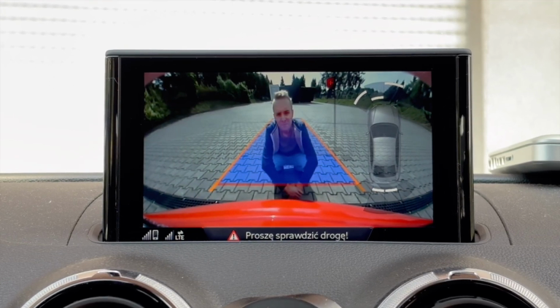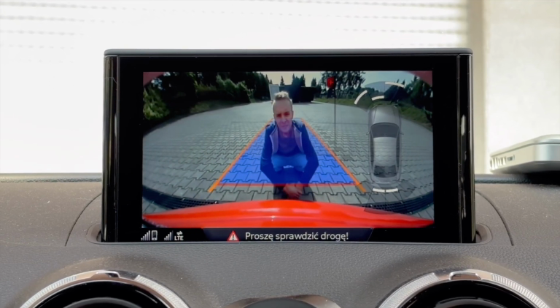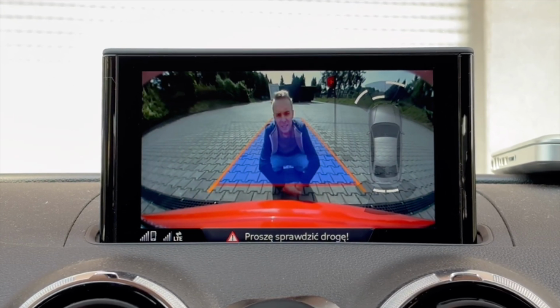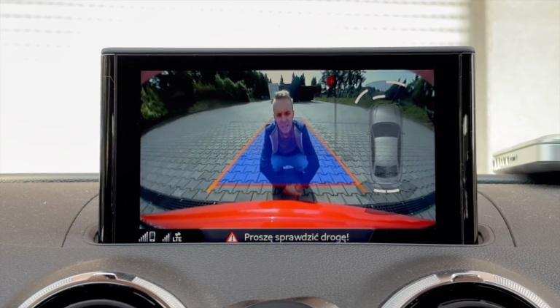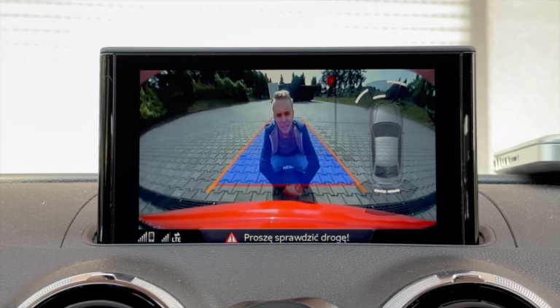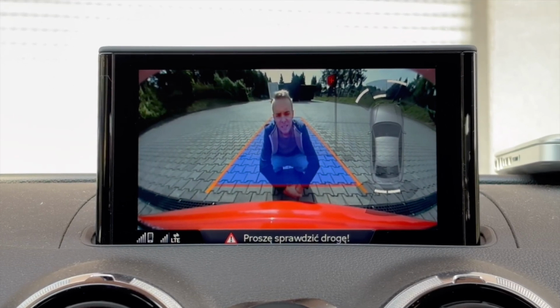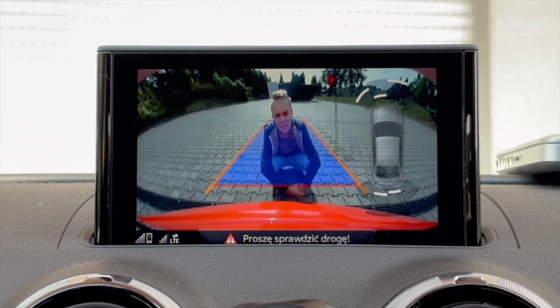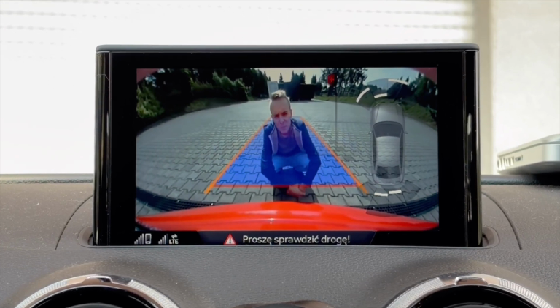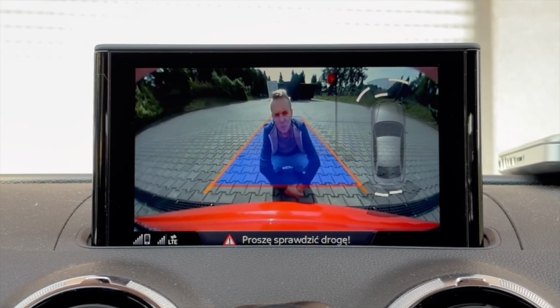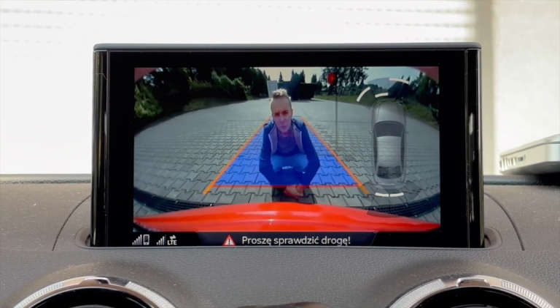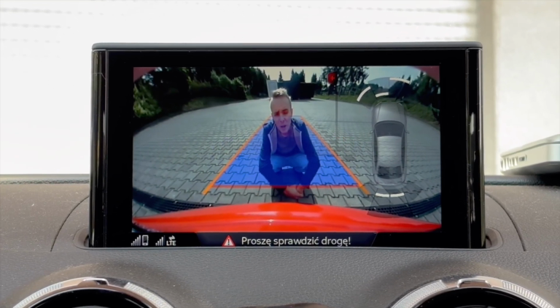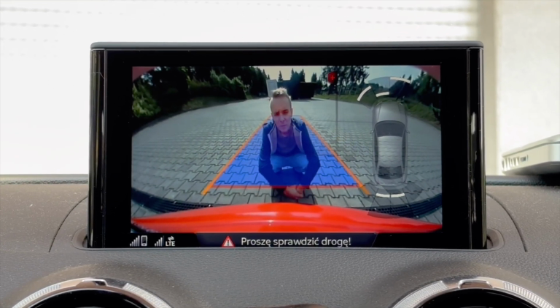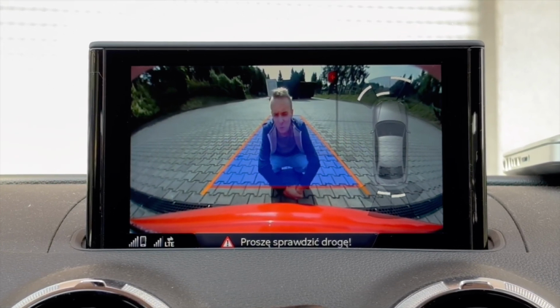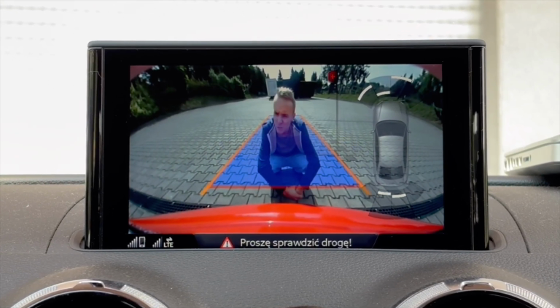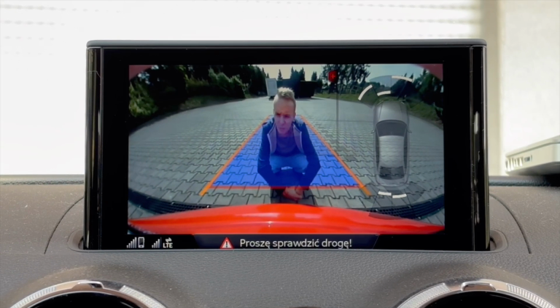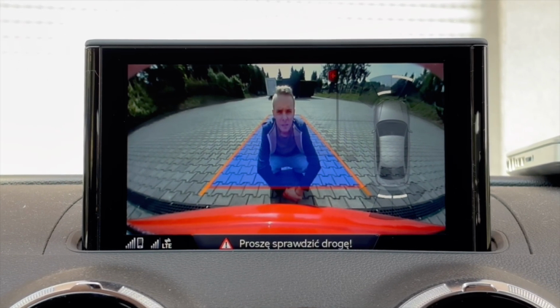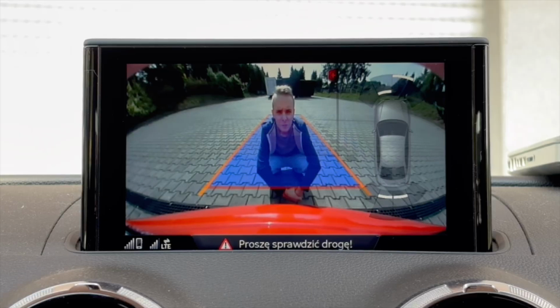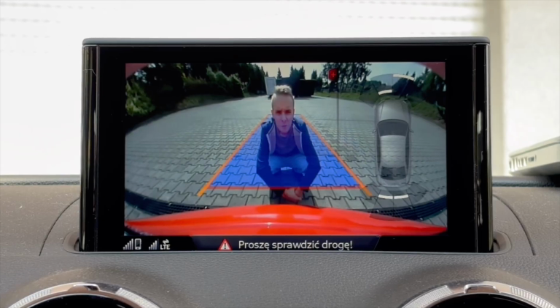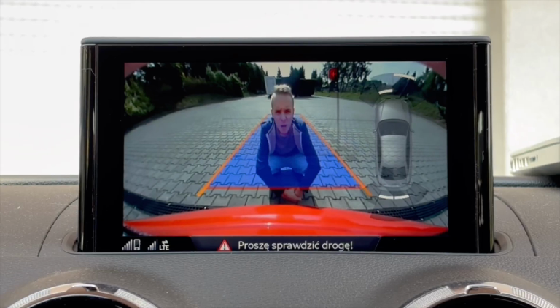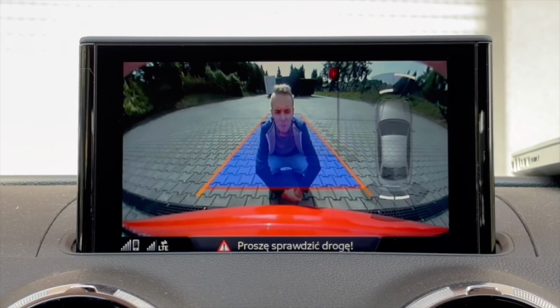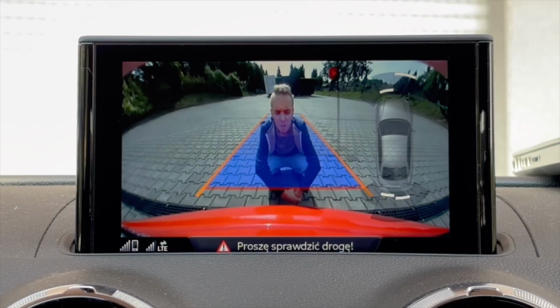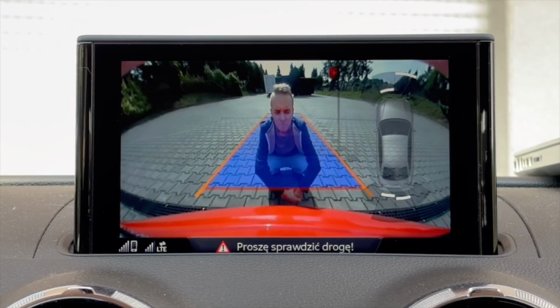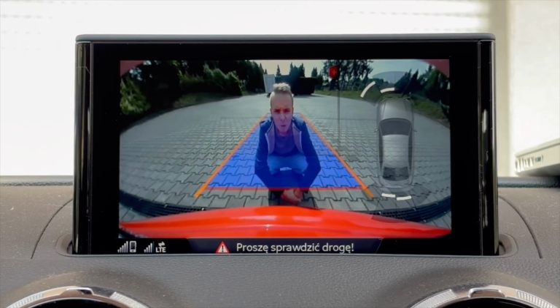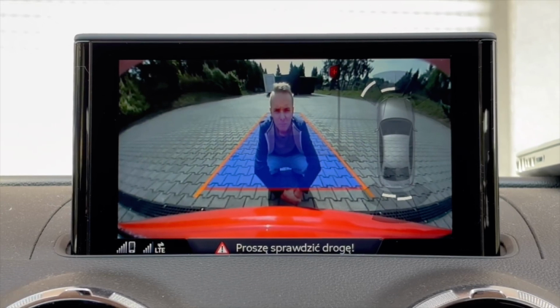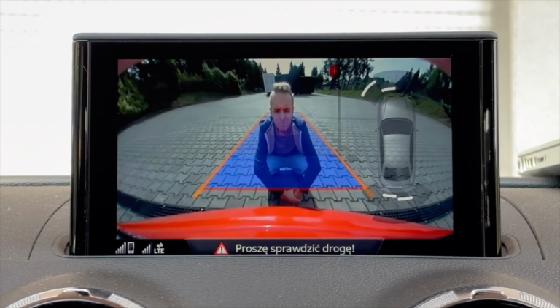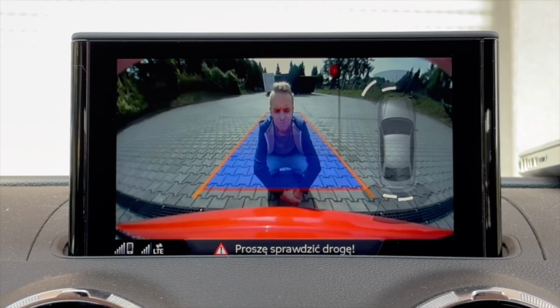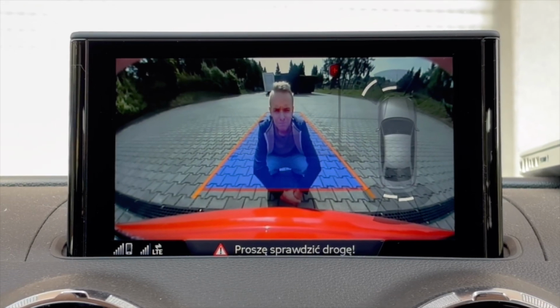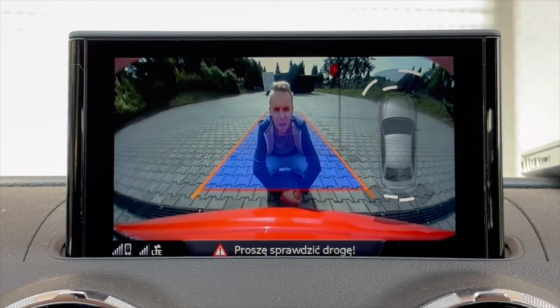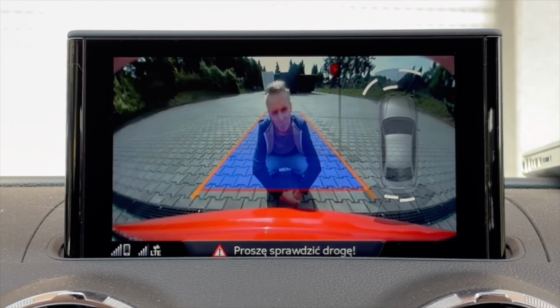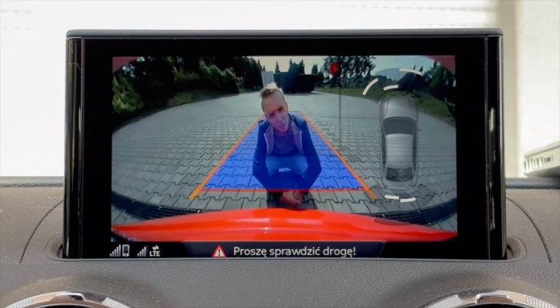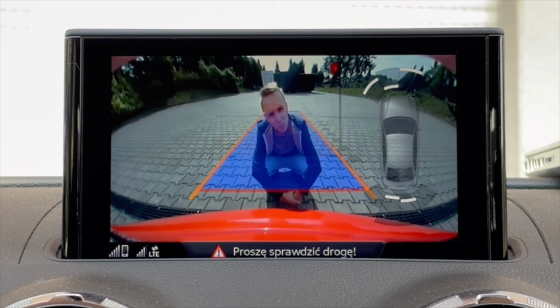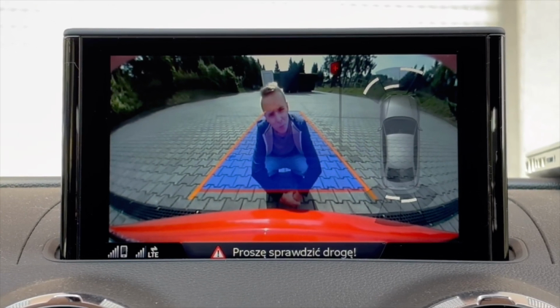They said it's not possible to have a full screen review camera. Well, I made it possible.